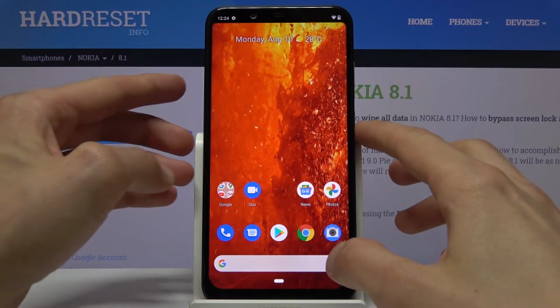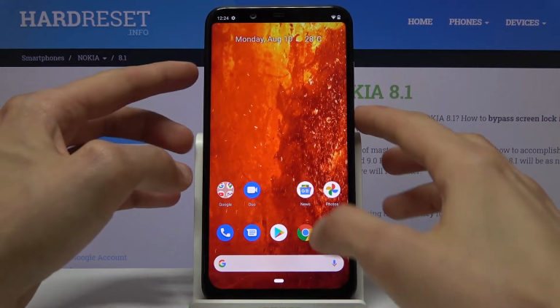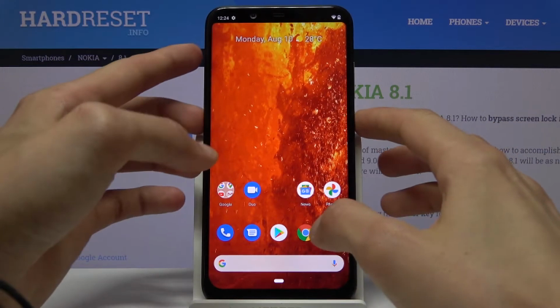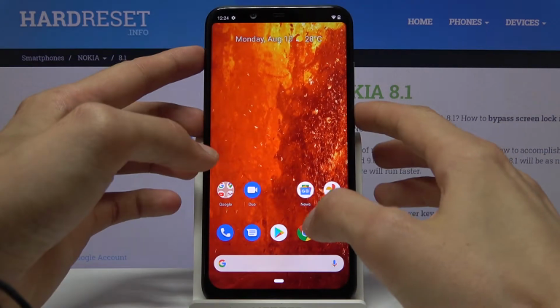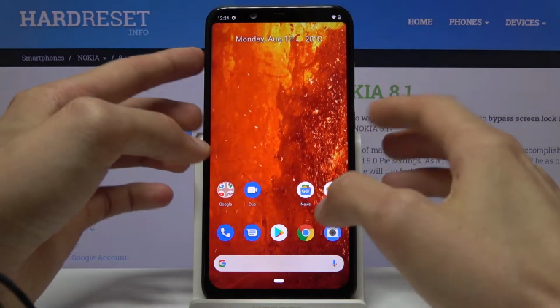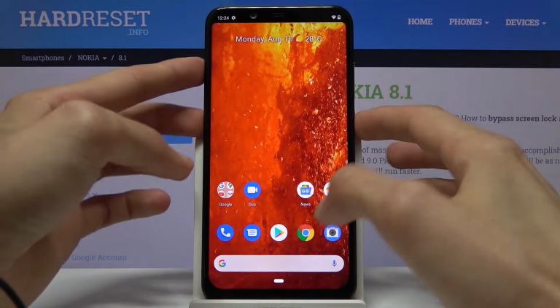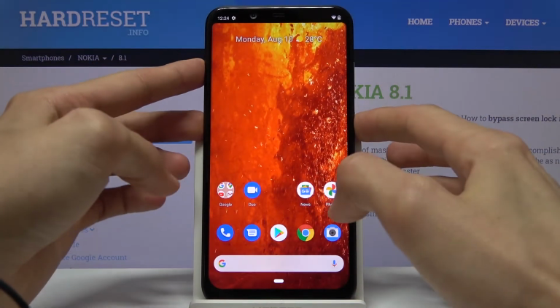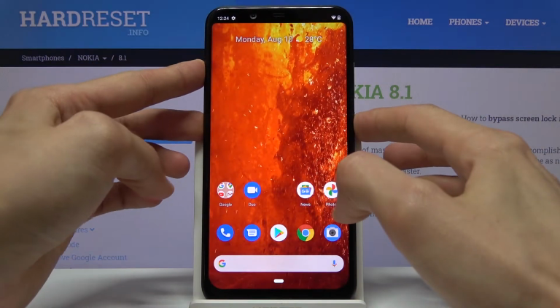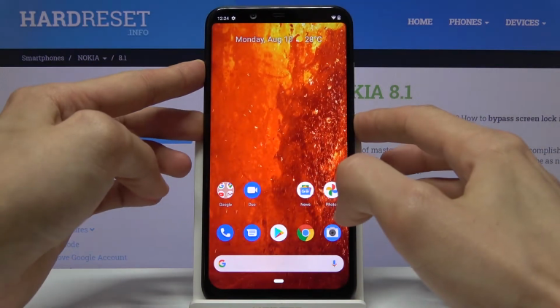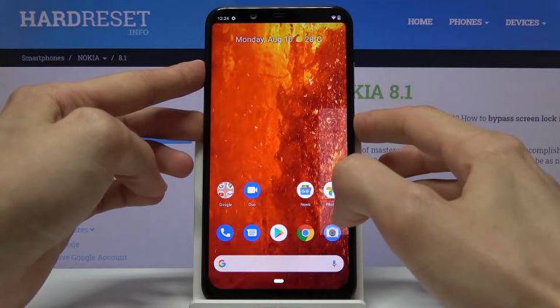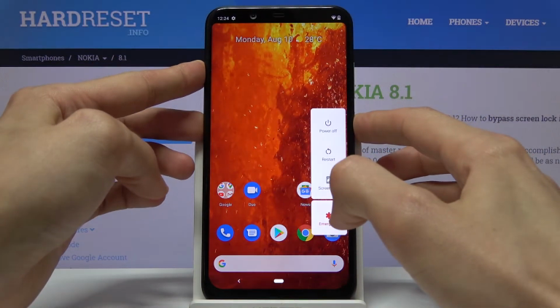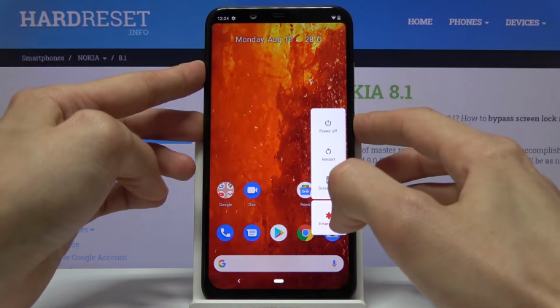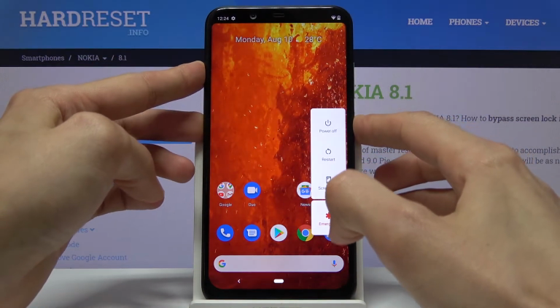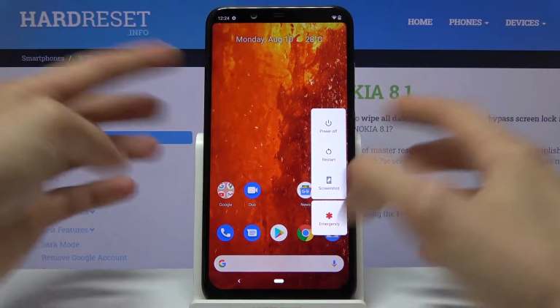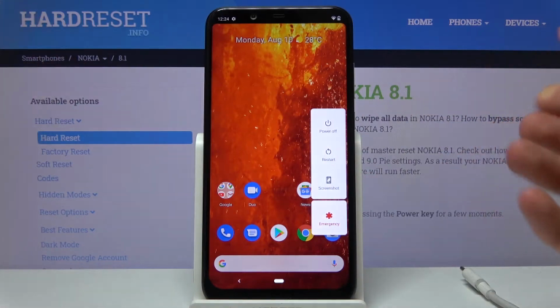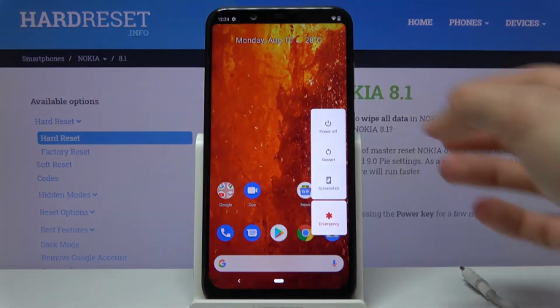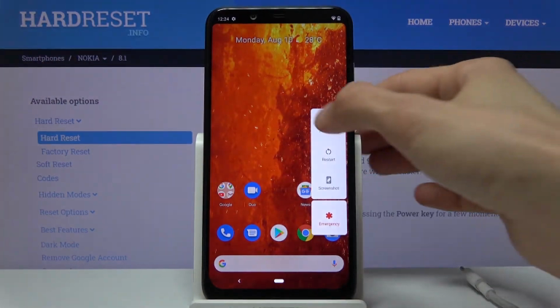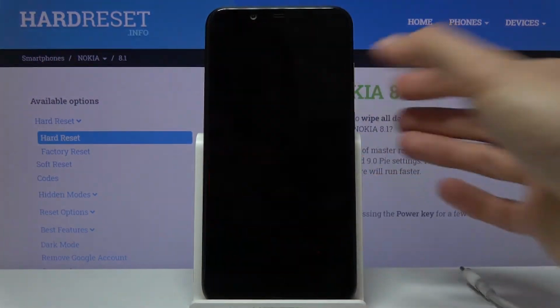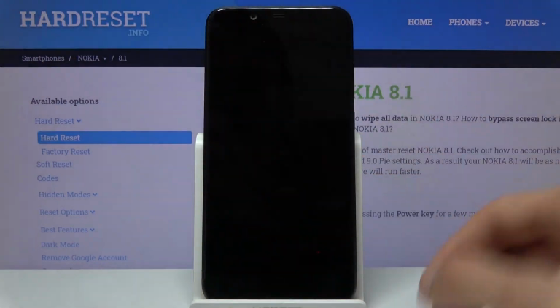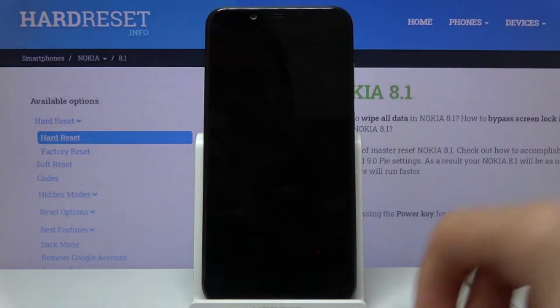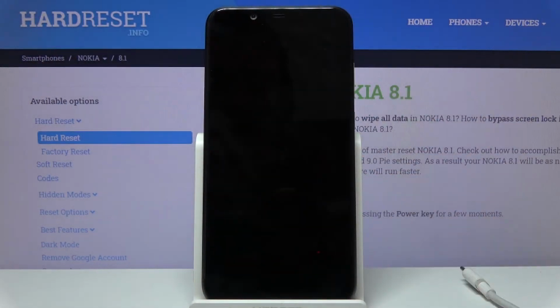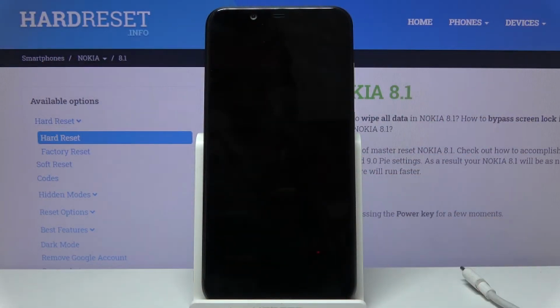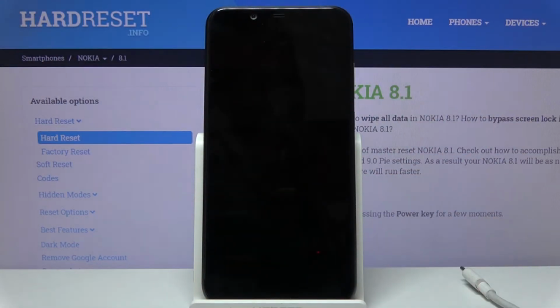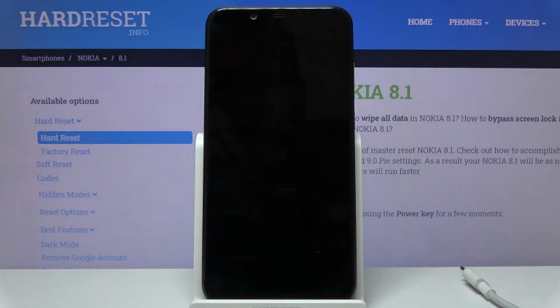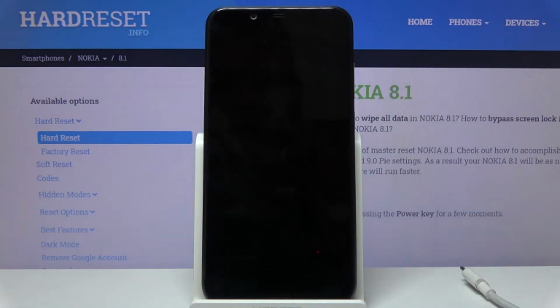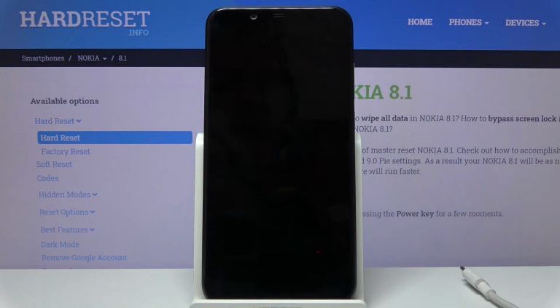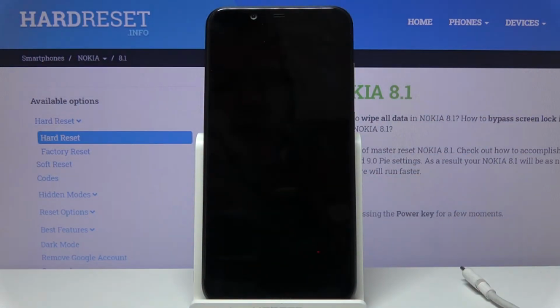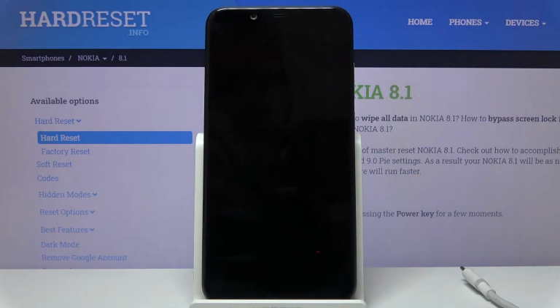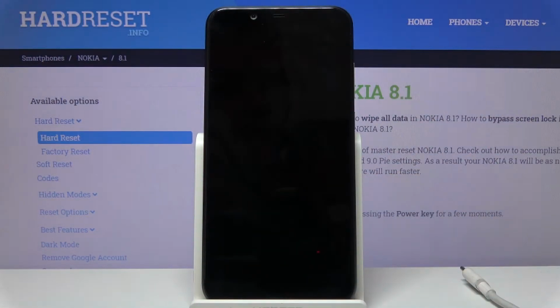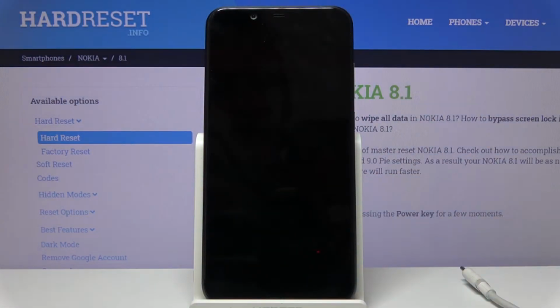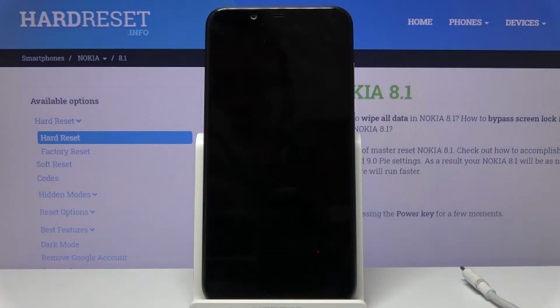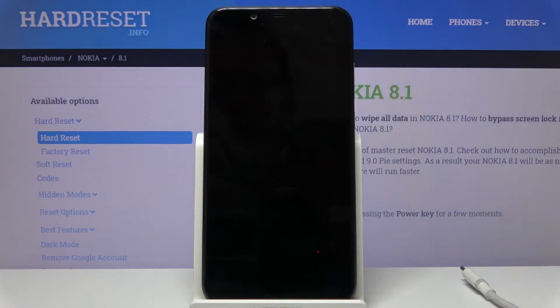So now what you want to do is power off your device by holding the power key, selecting power off, and waiting for the device to shut off.